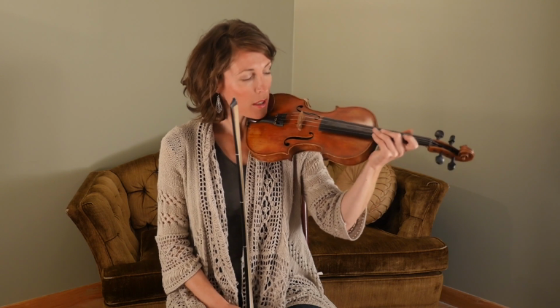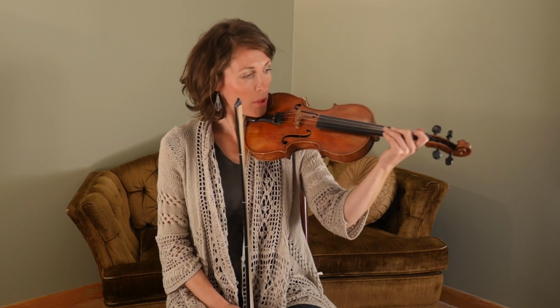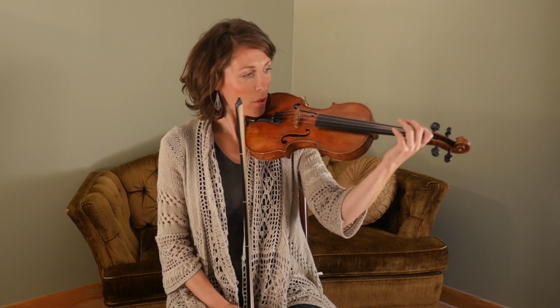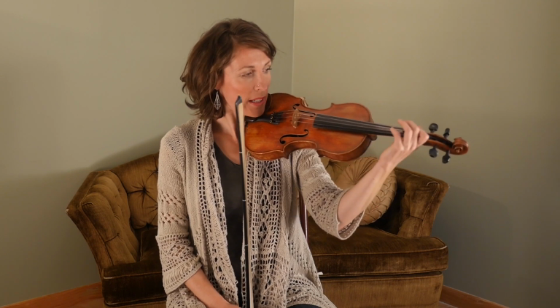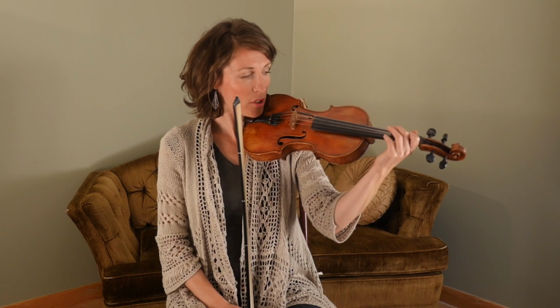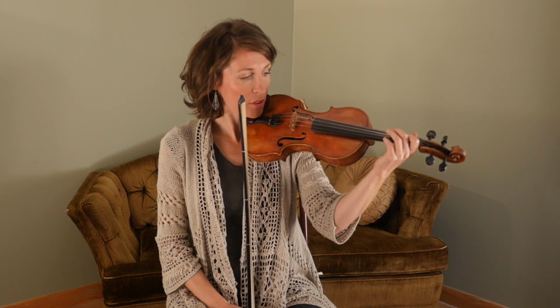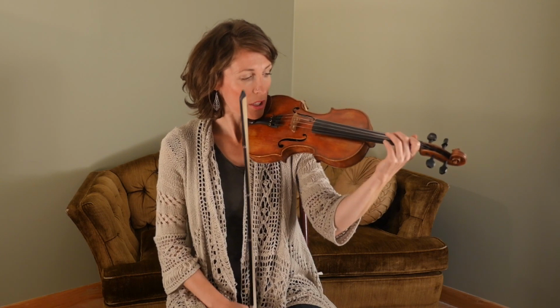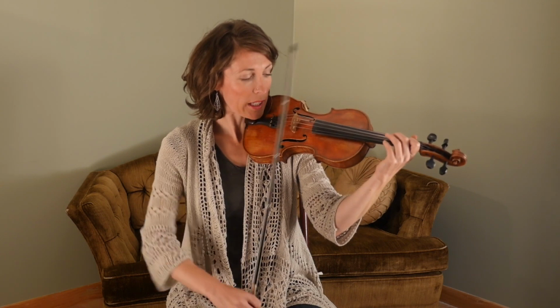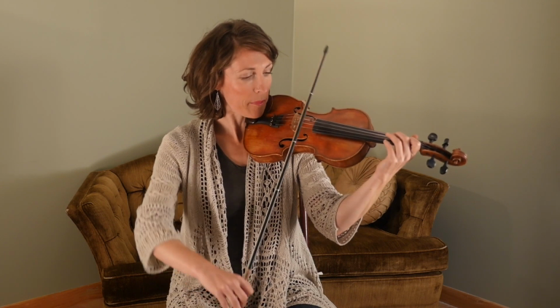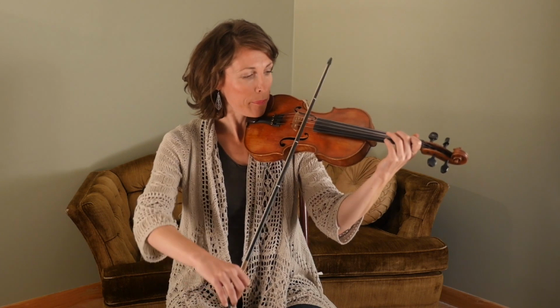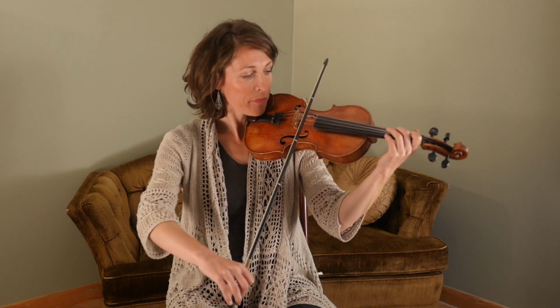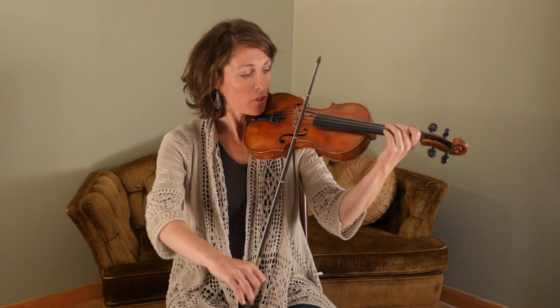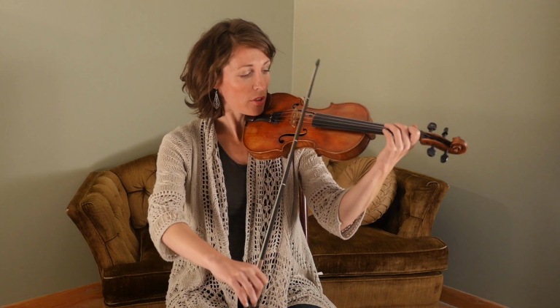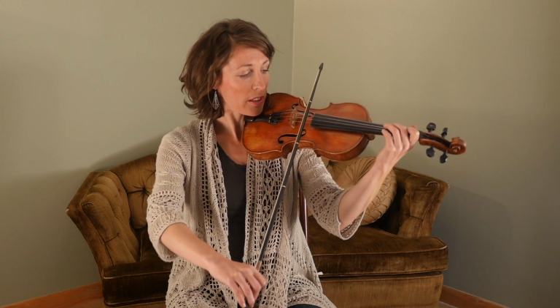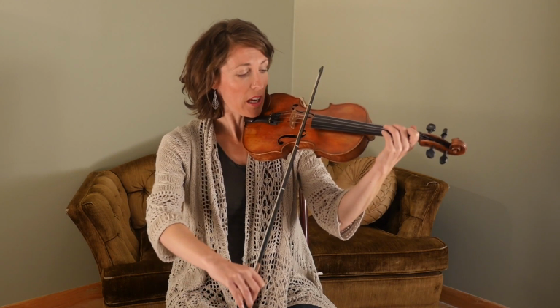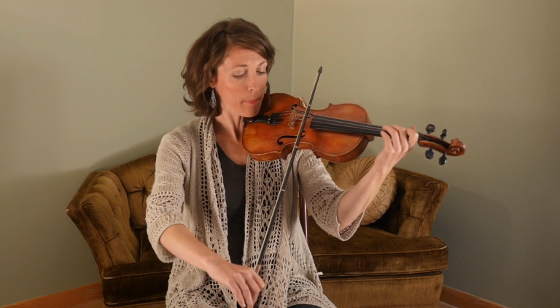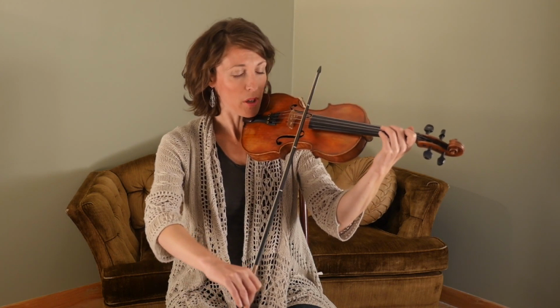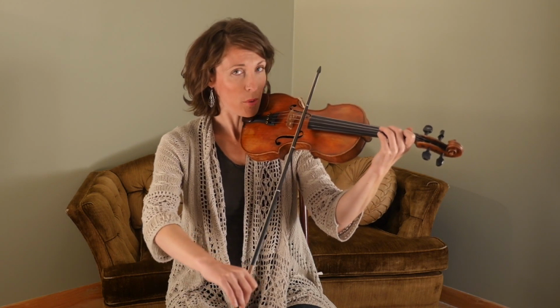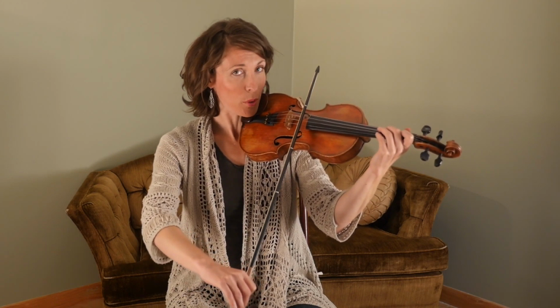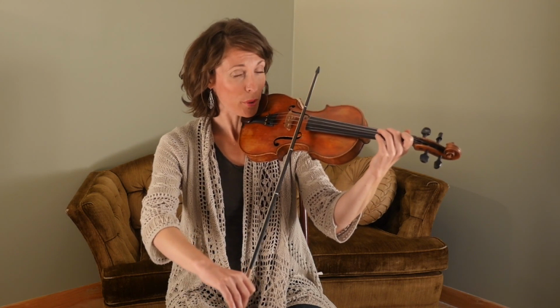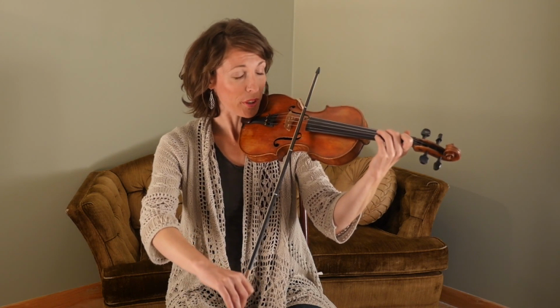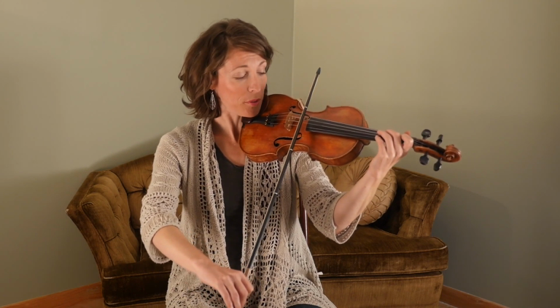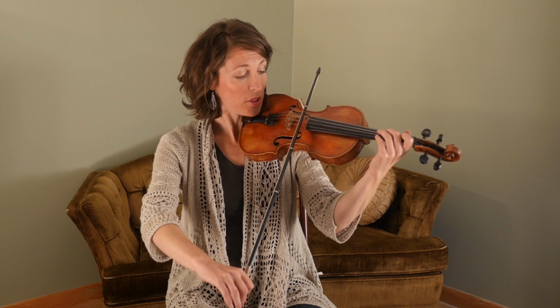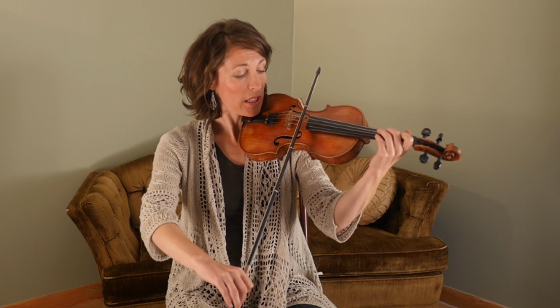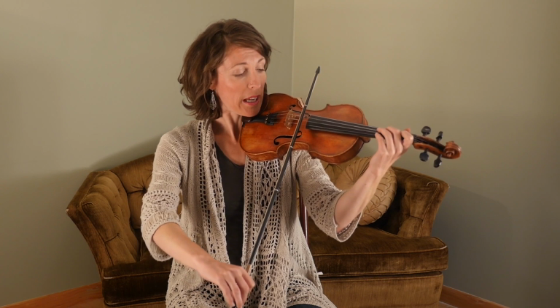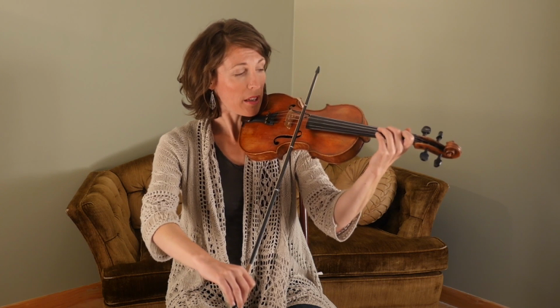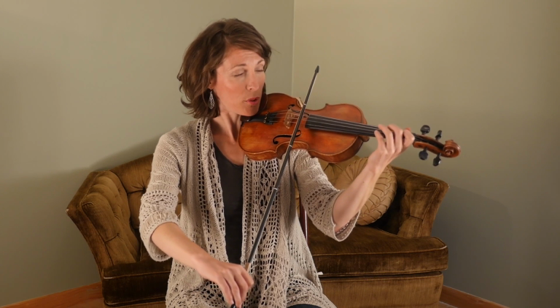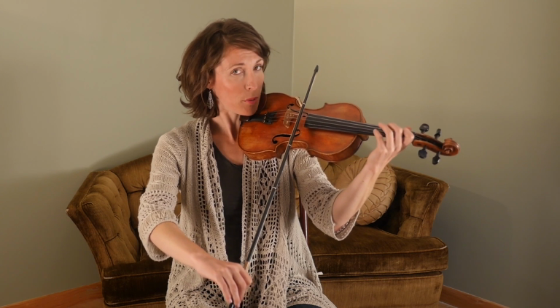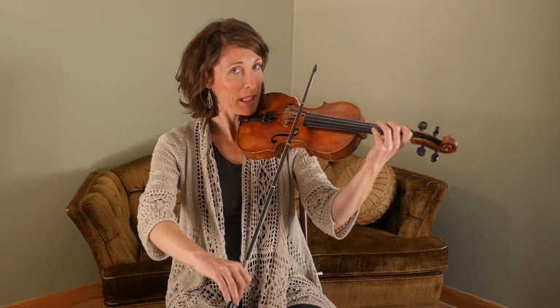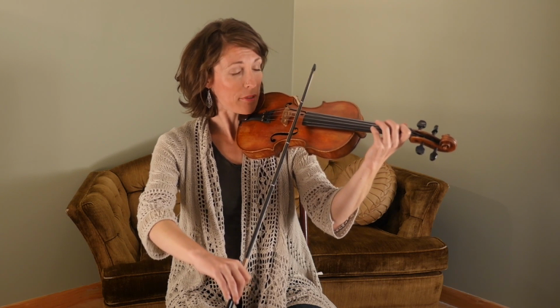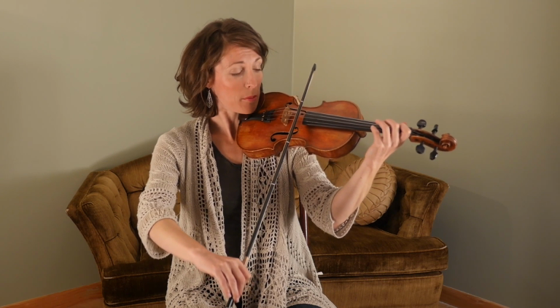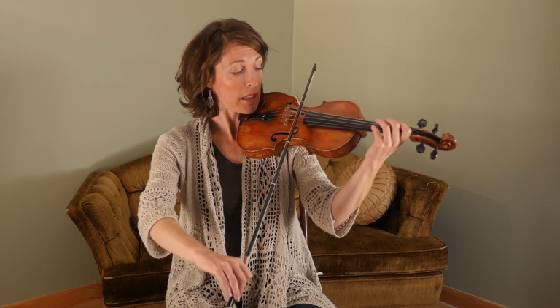I'm going to go ahead and start teaching it. It starts on an up bow with a quarter note. So repeat after me.